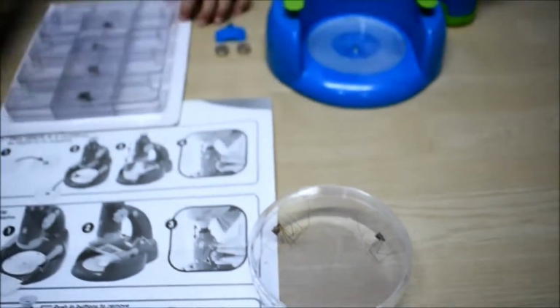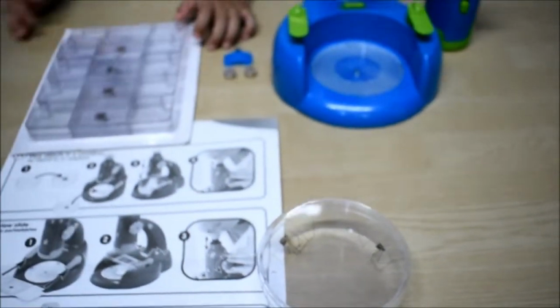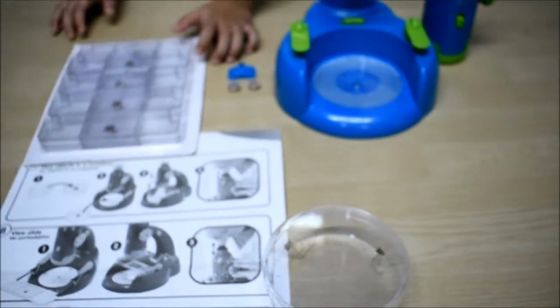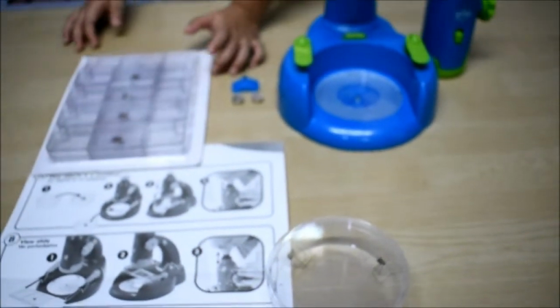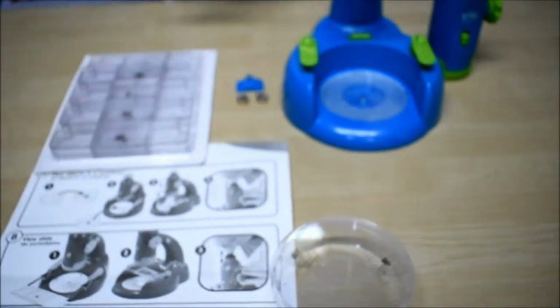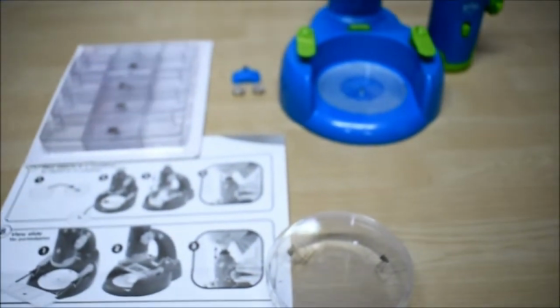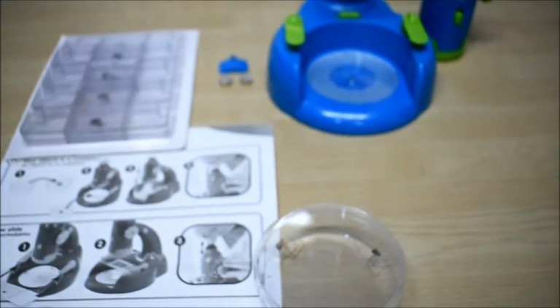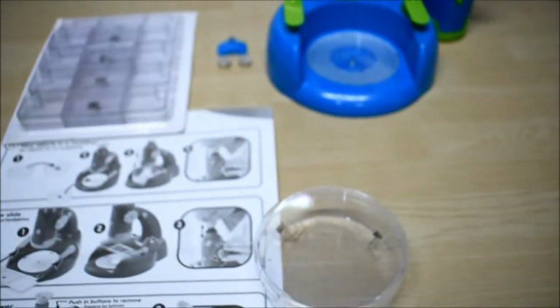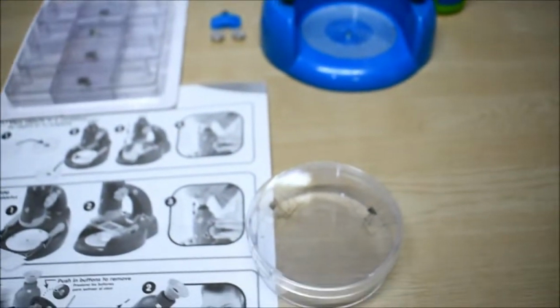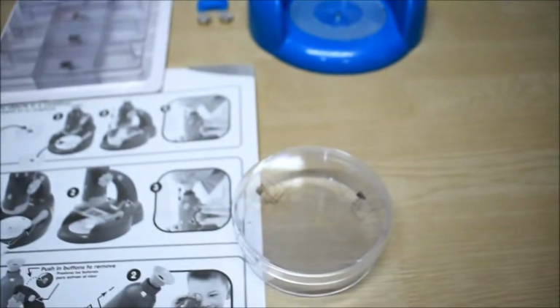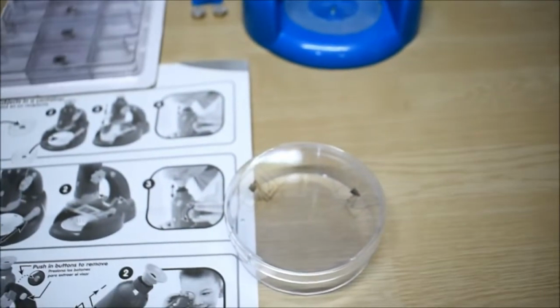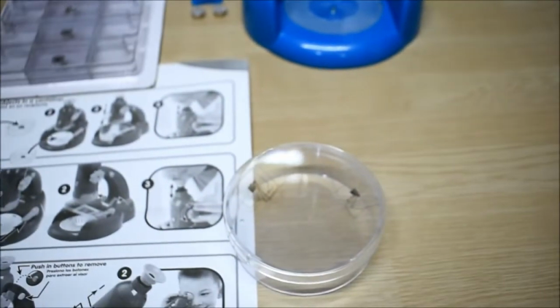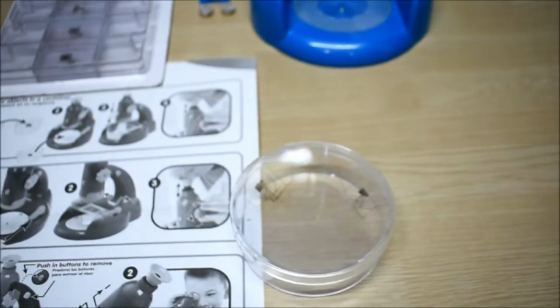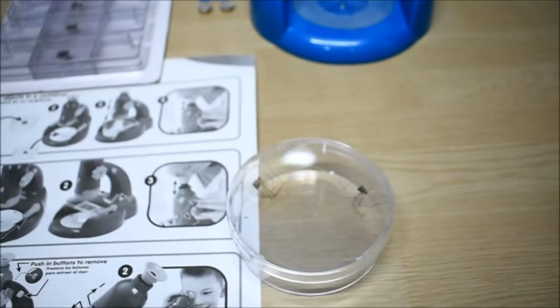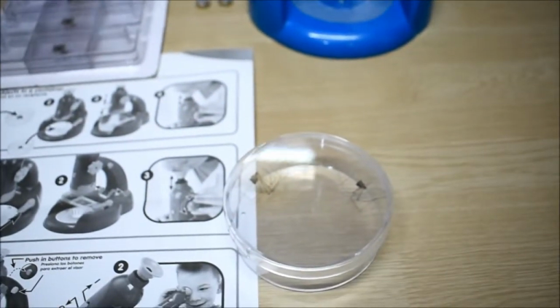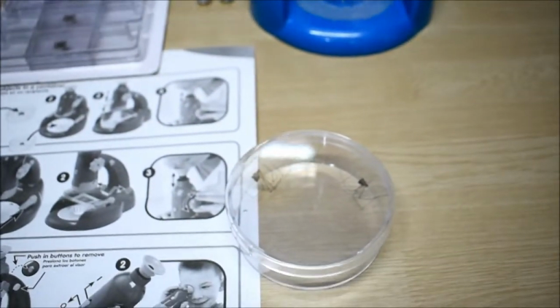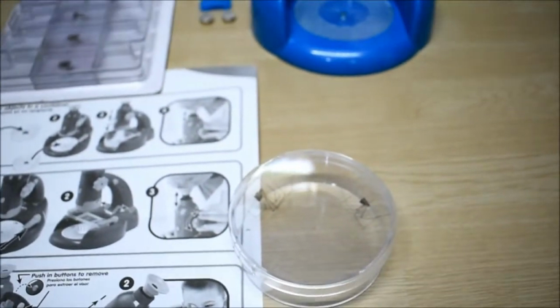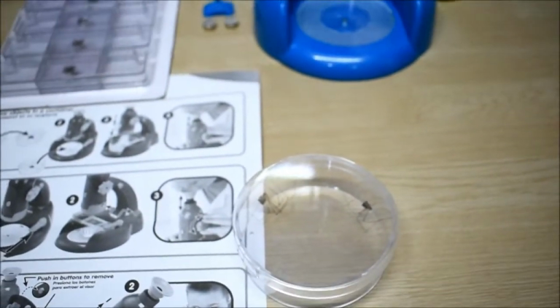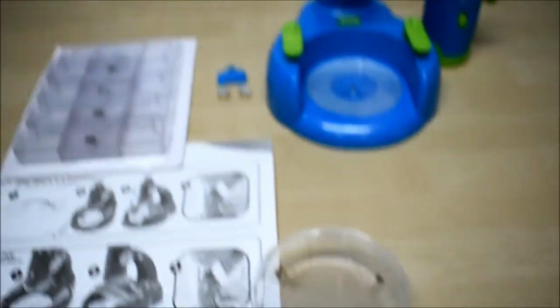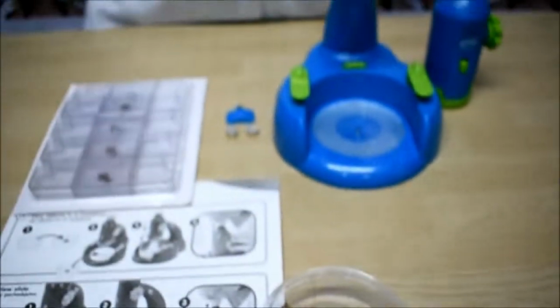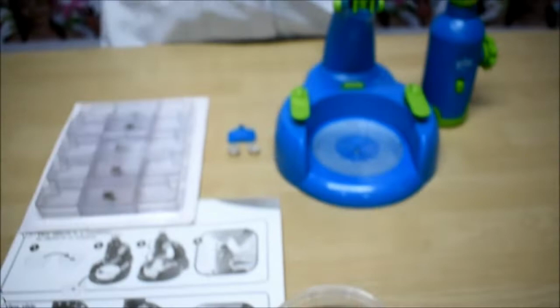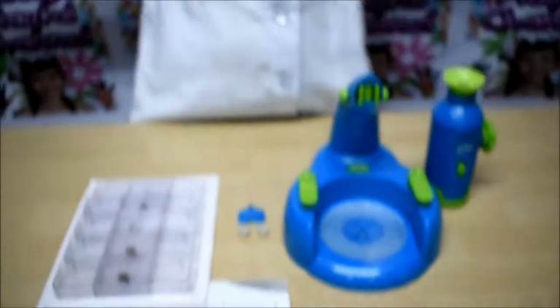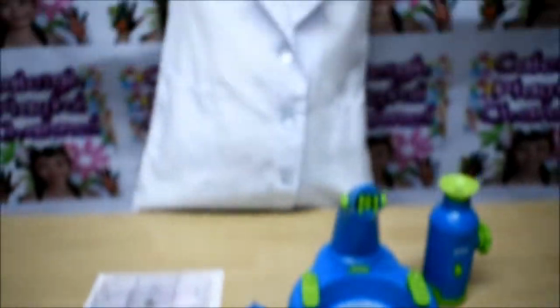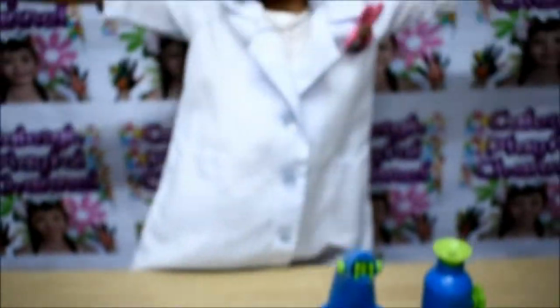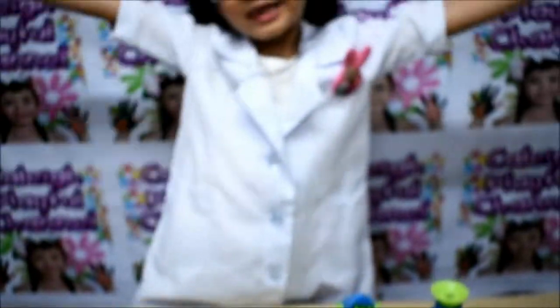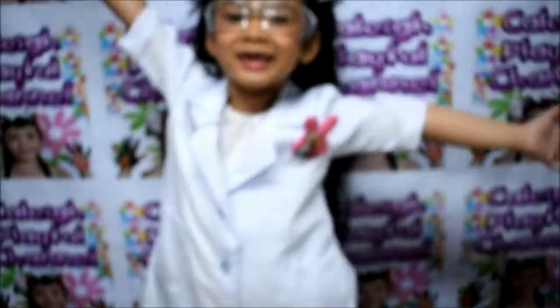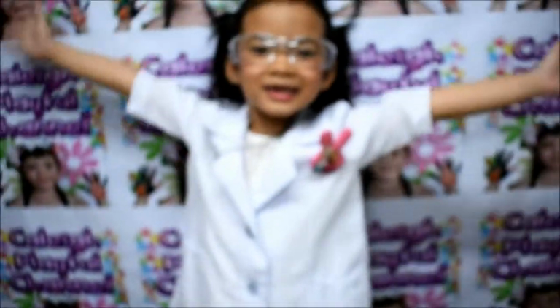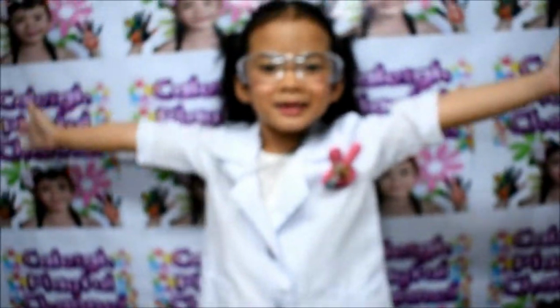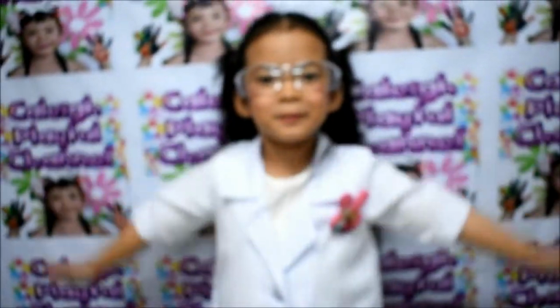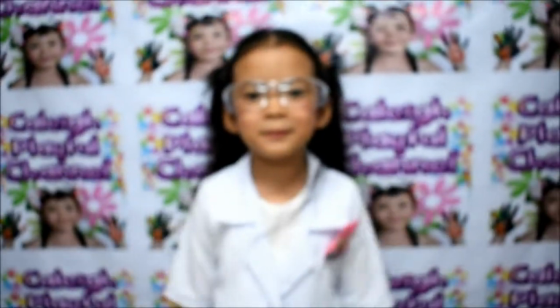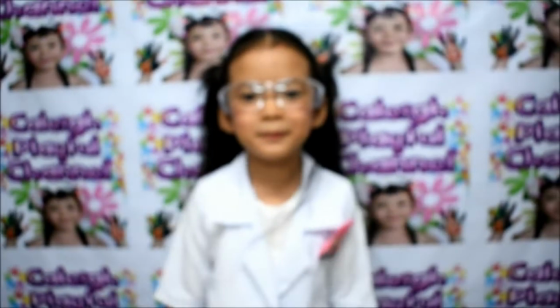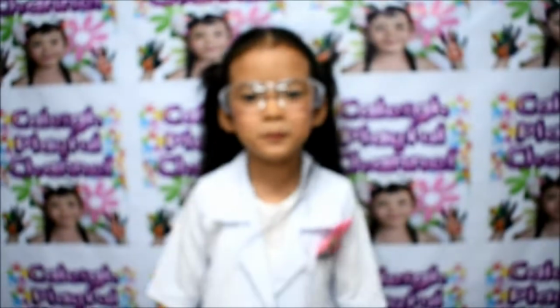Are you ready to start your experiment? Yes! Okay, let's get started.